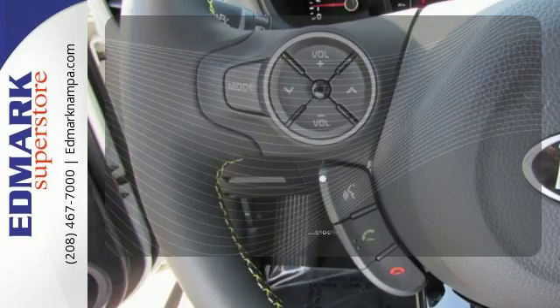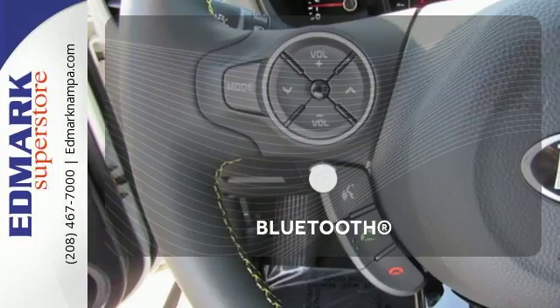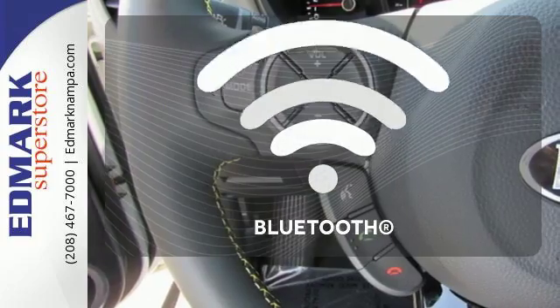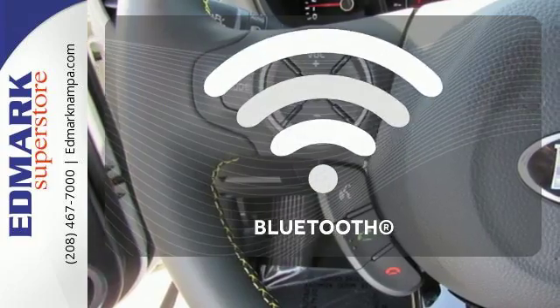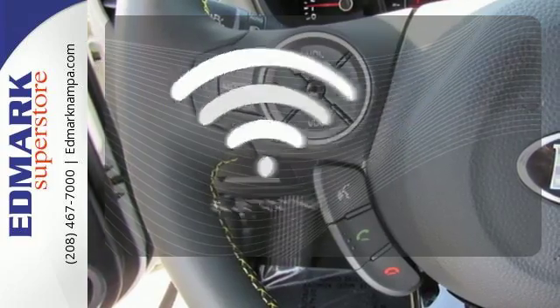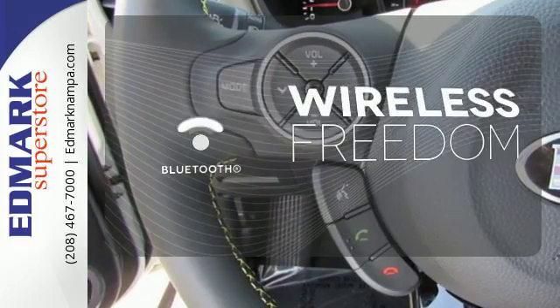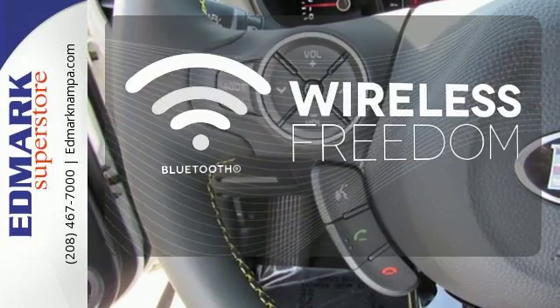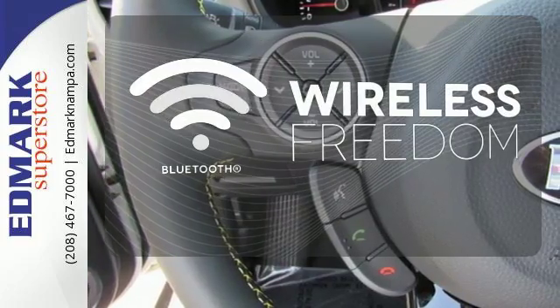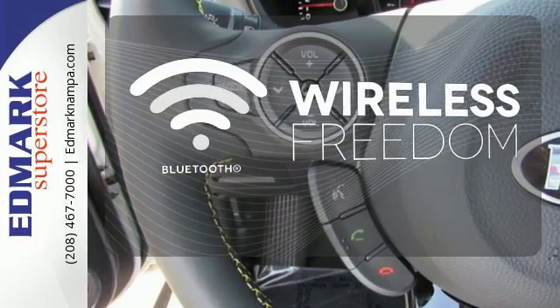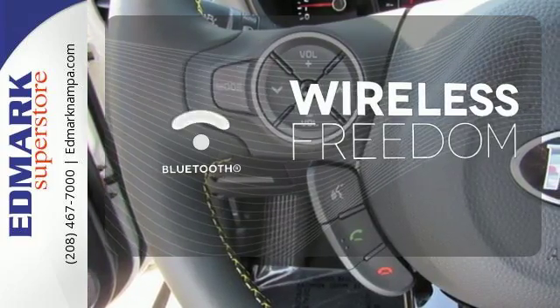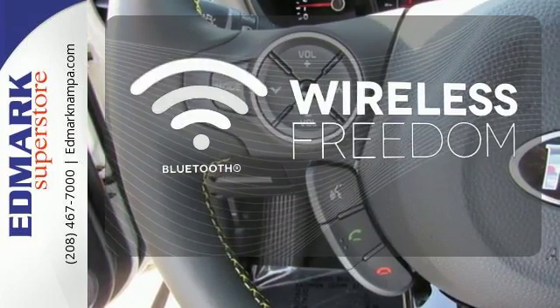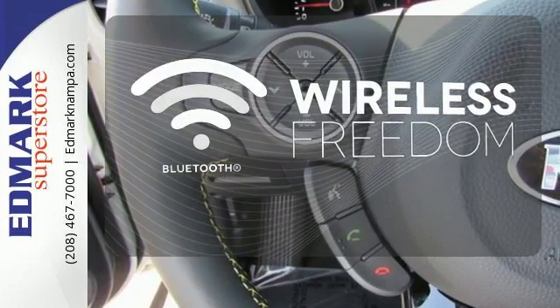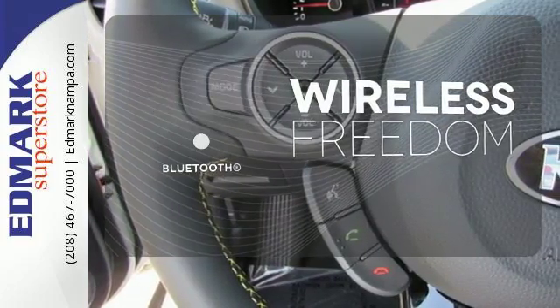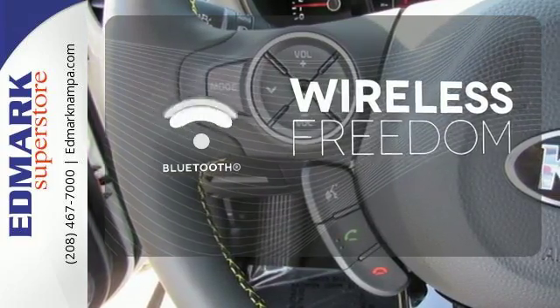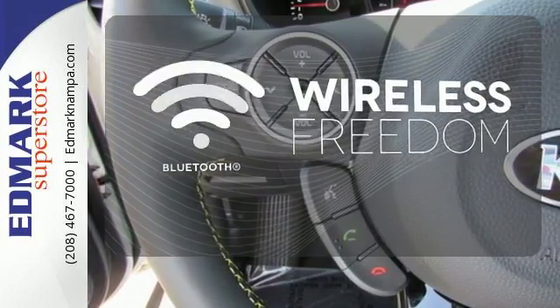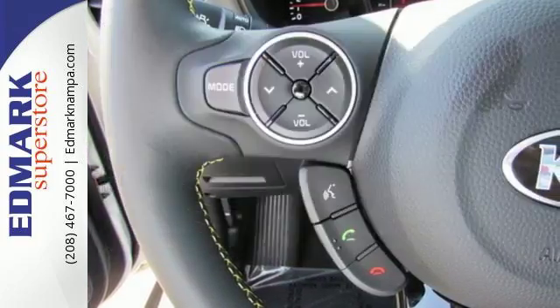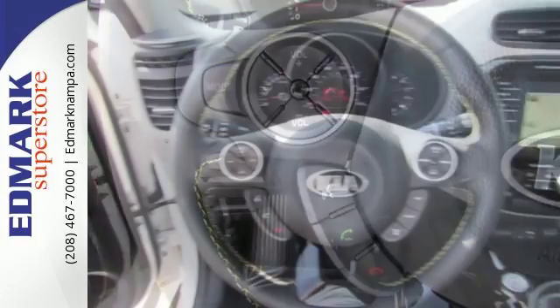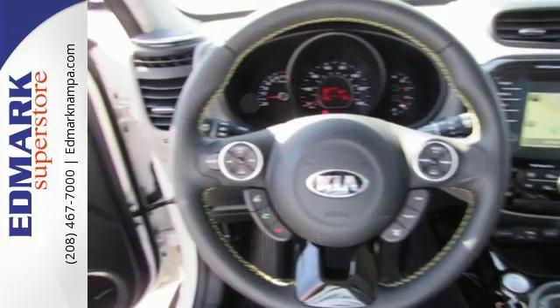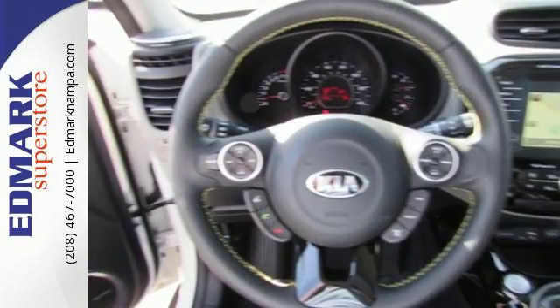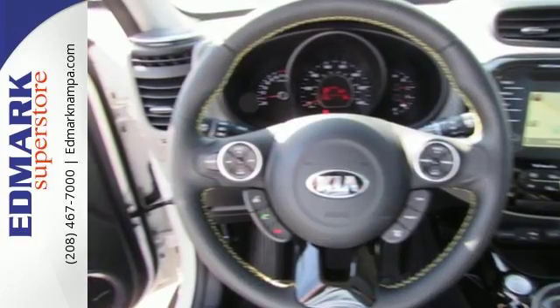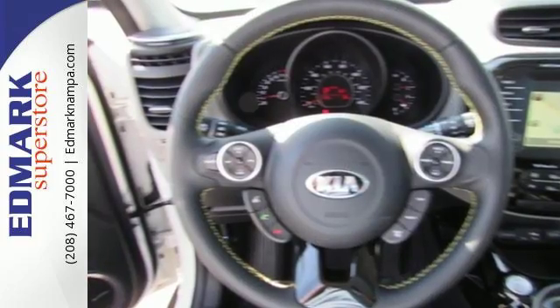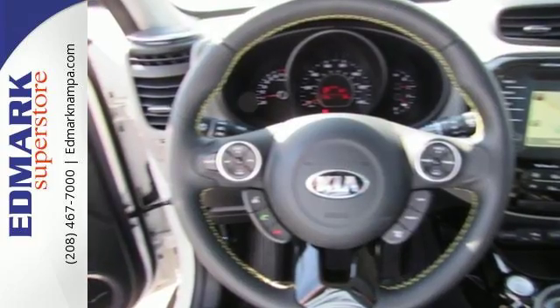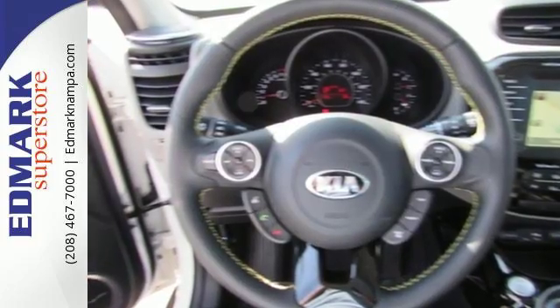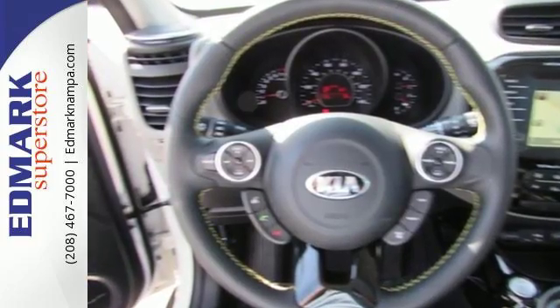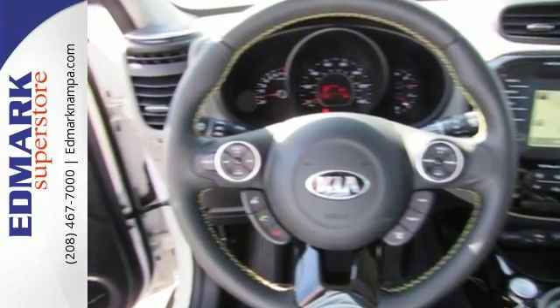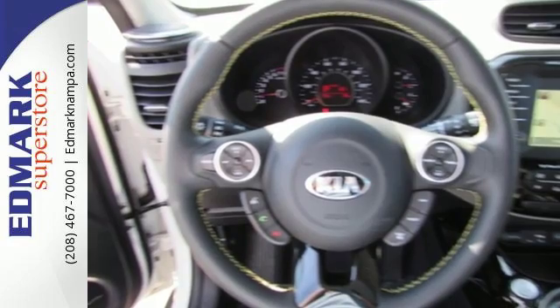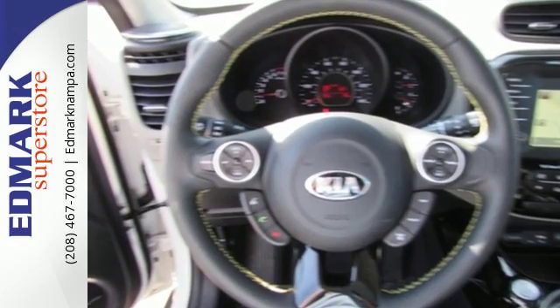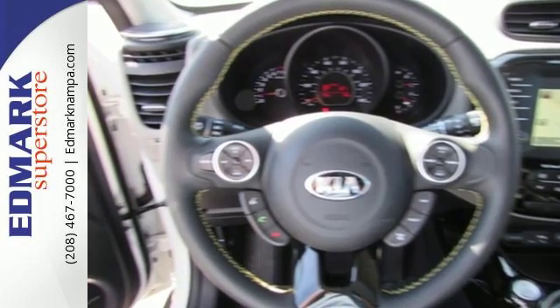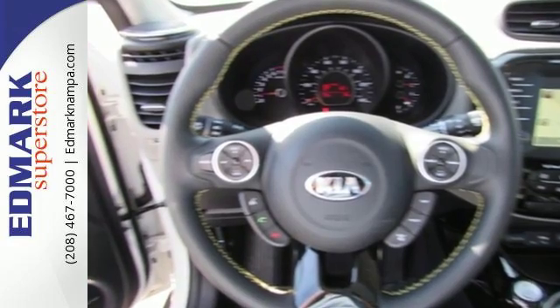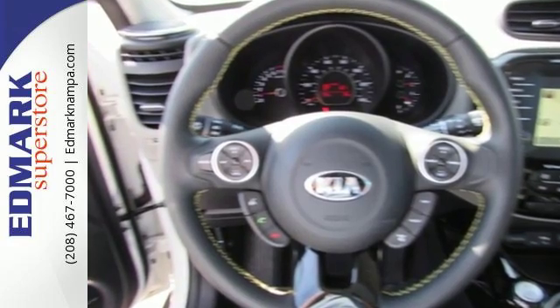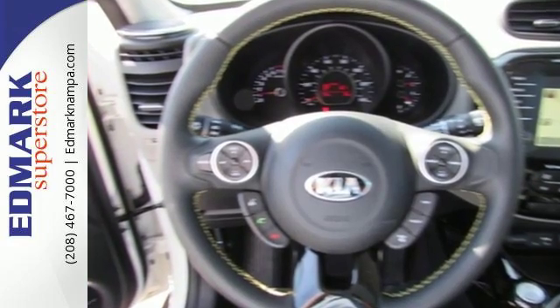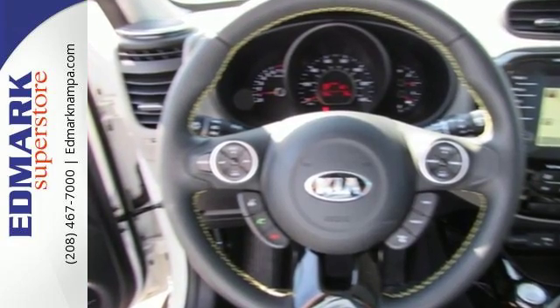You don't have to put your life on hold when you have Bluetooth. Safety, convenience, cargo room, and fun times.